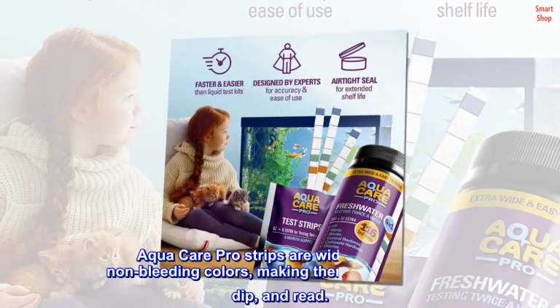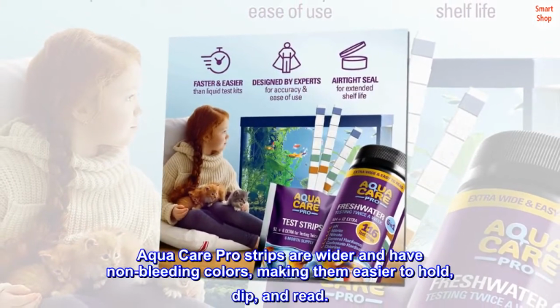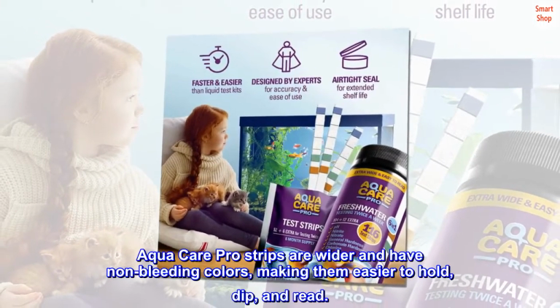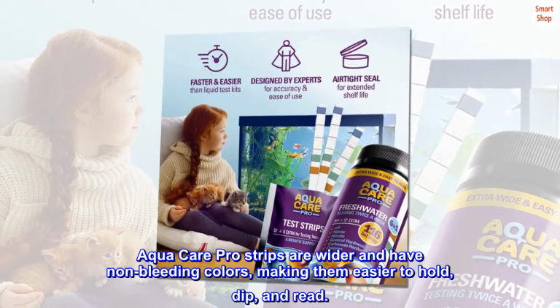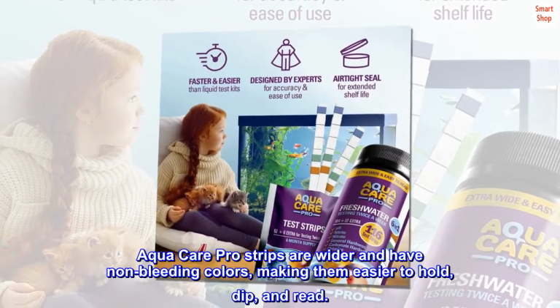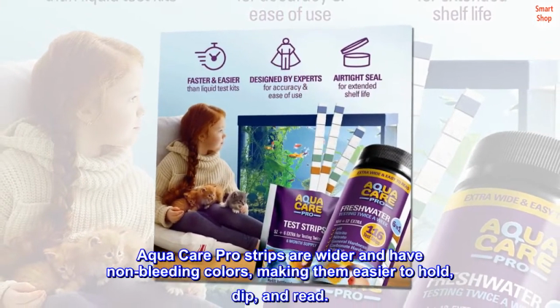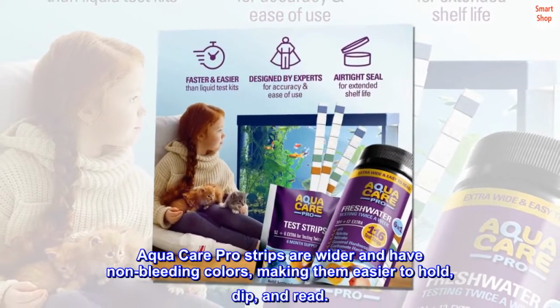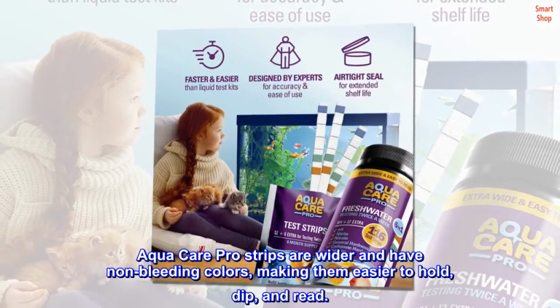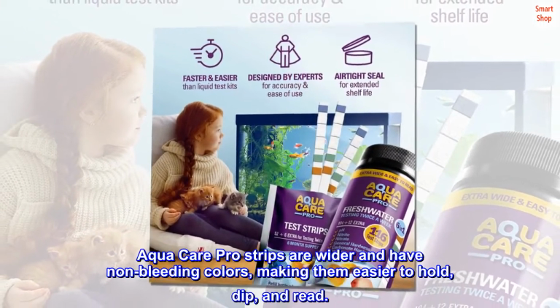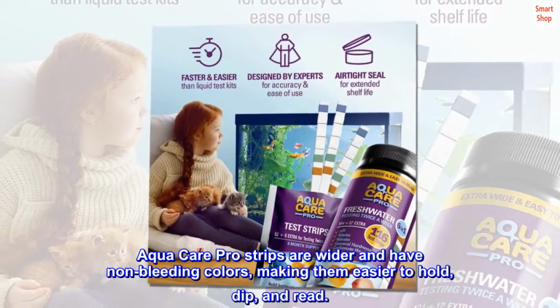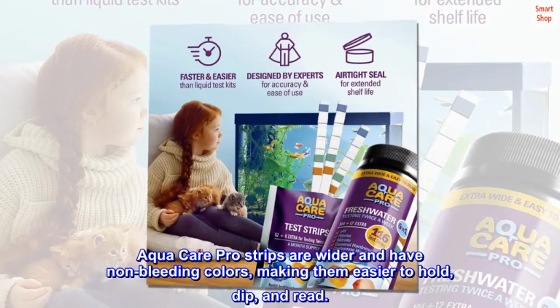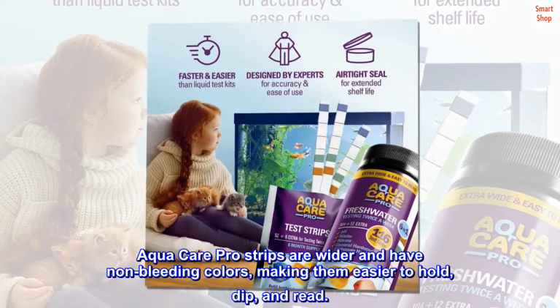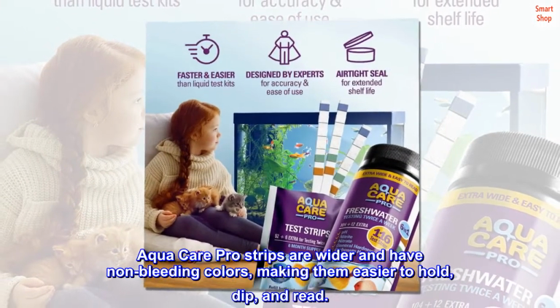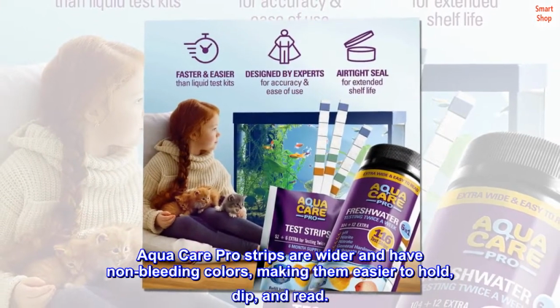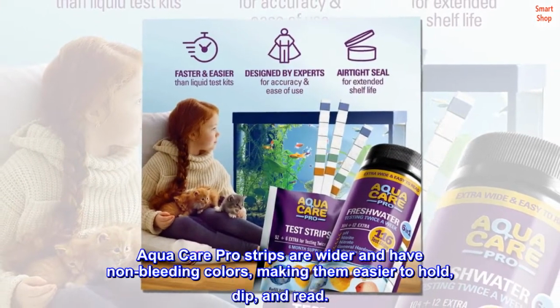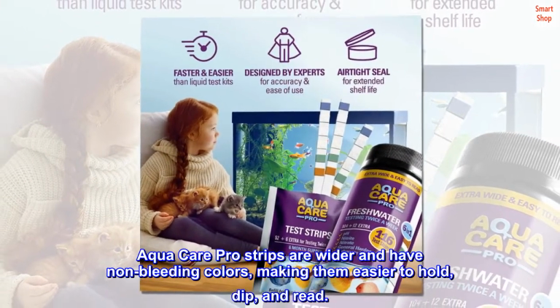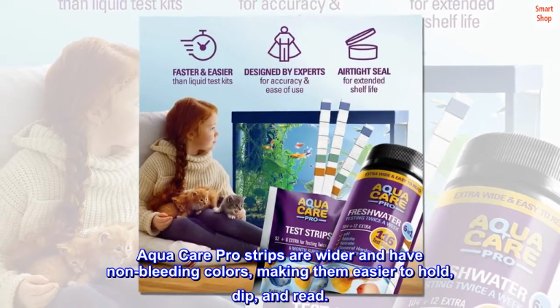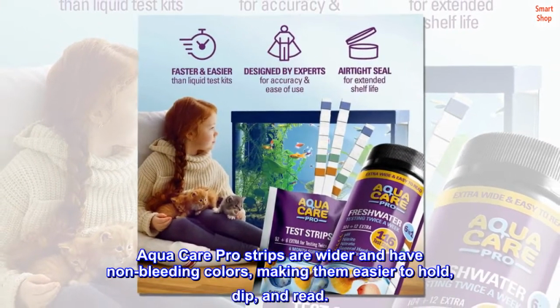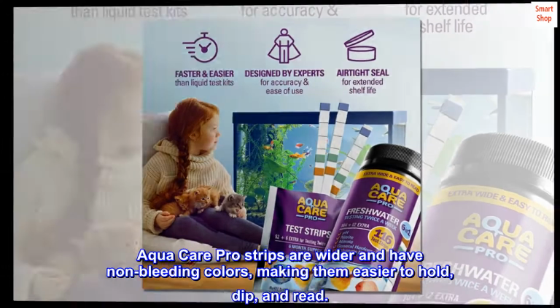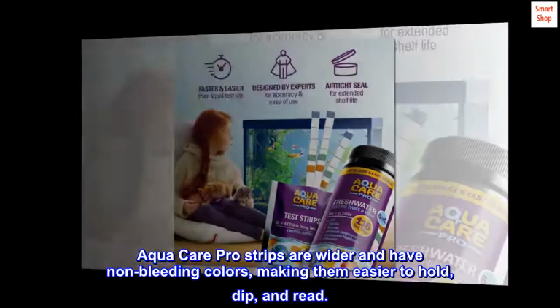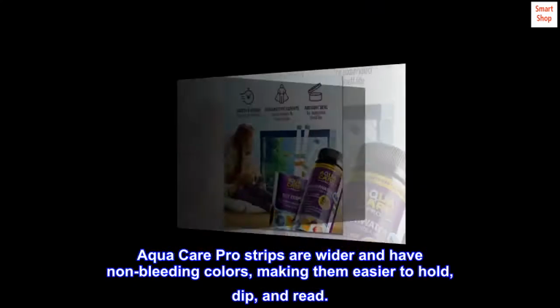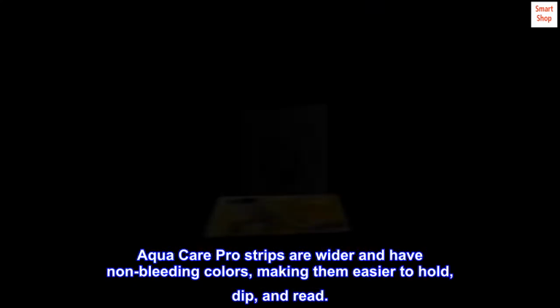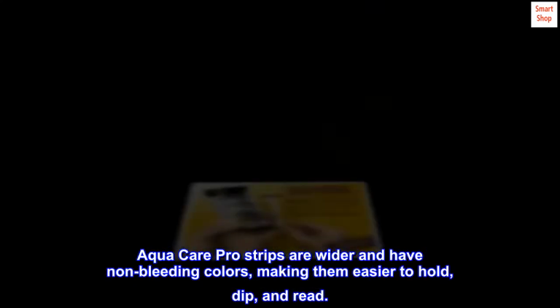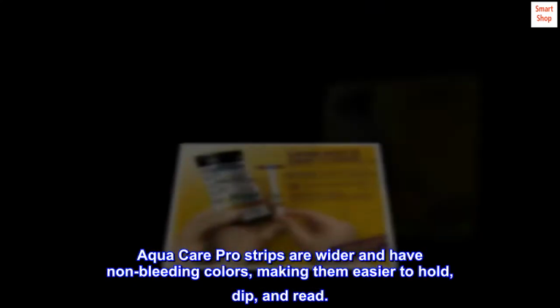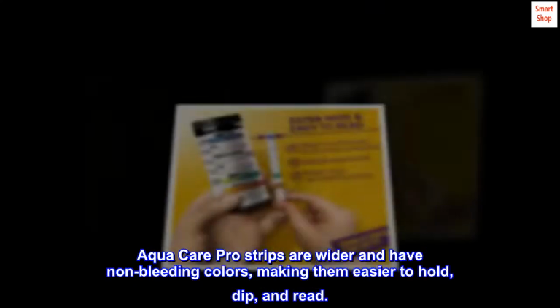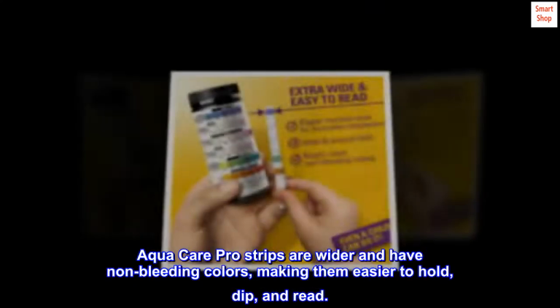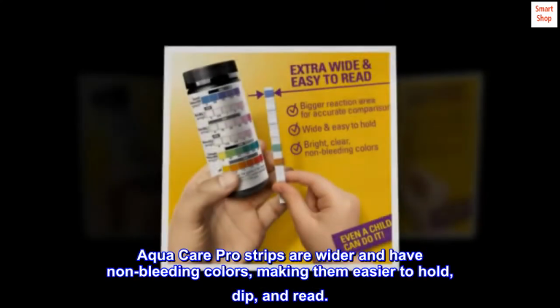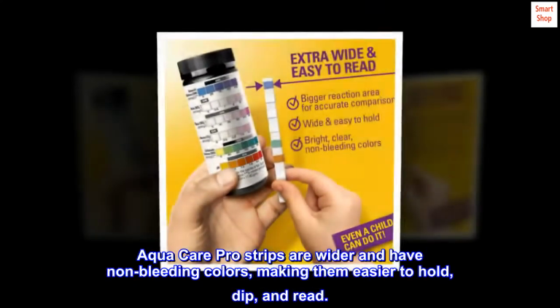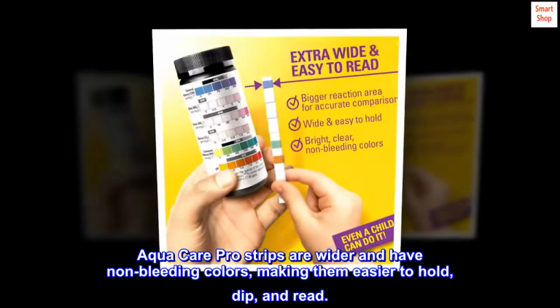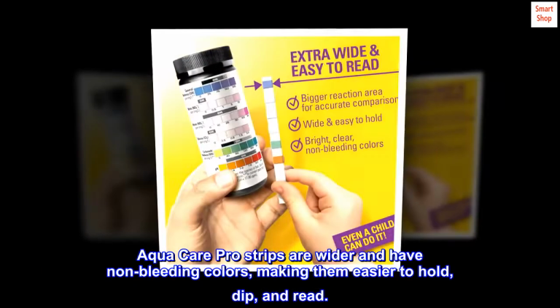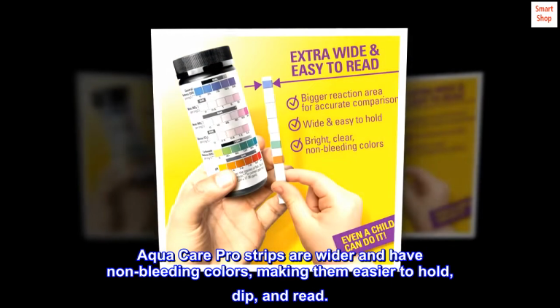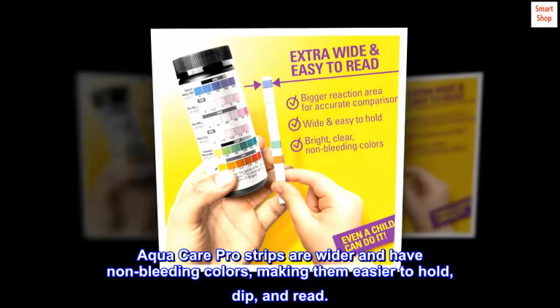AquaCare Pro strips are whiter and have non-bleeding colors, making them easier to hold, dip, and read.